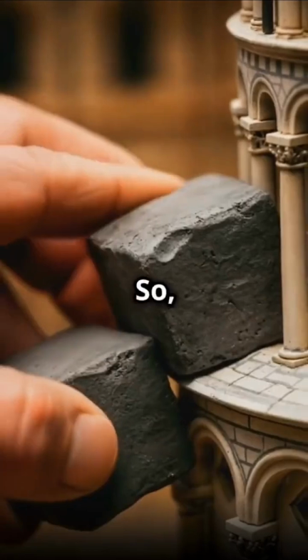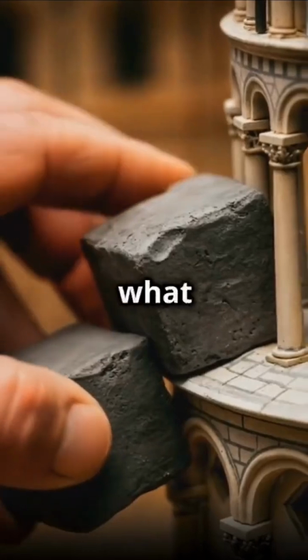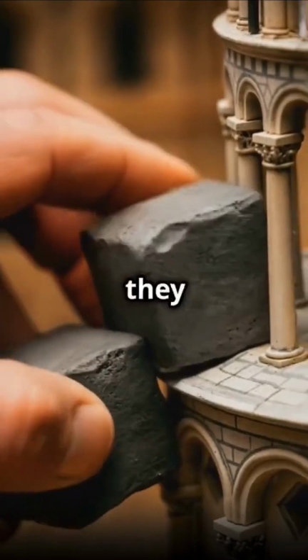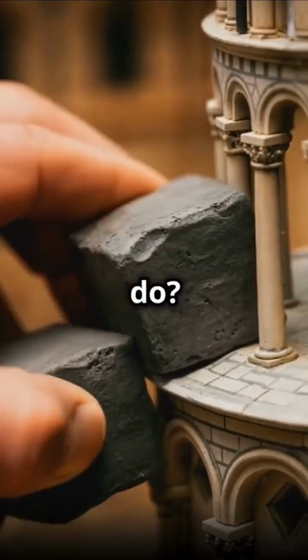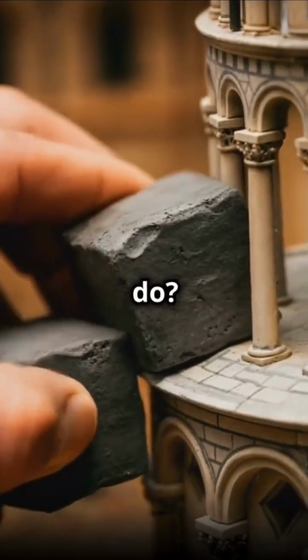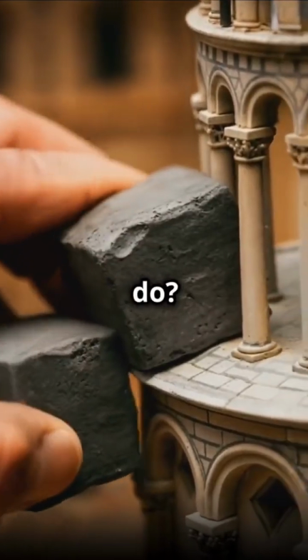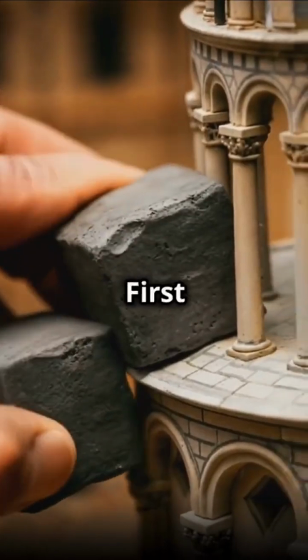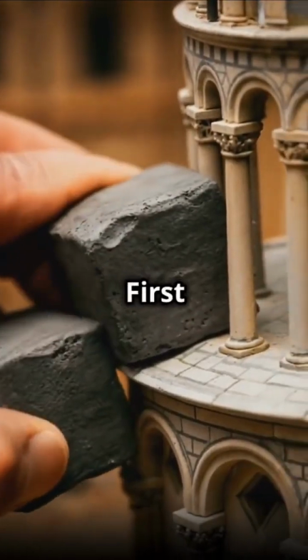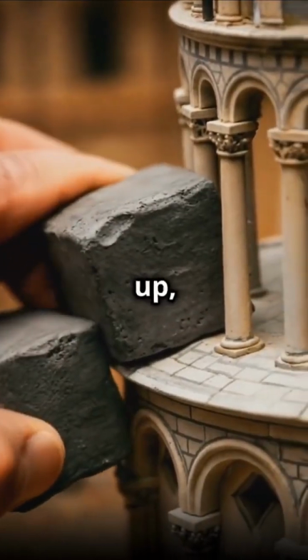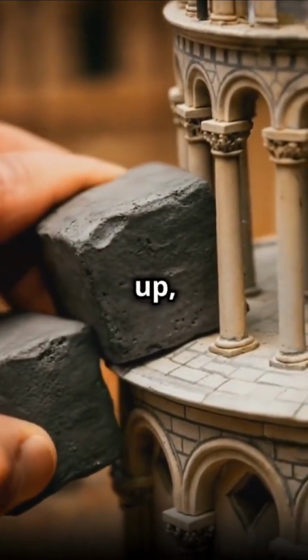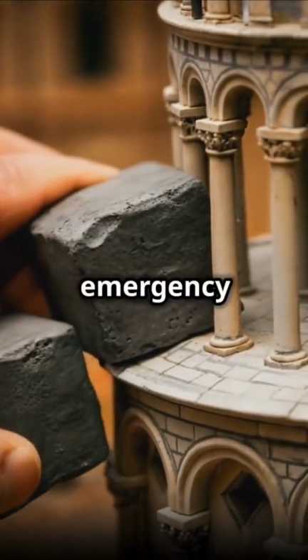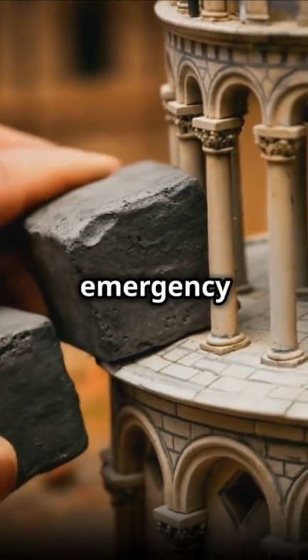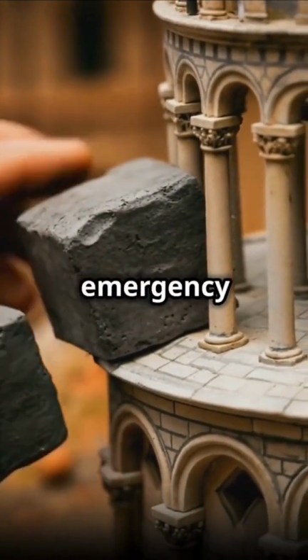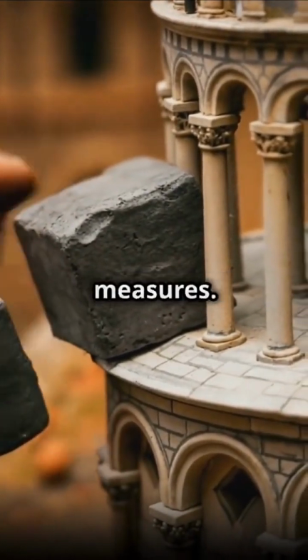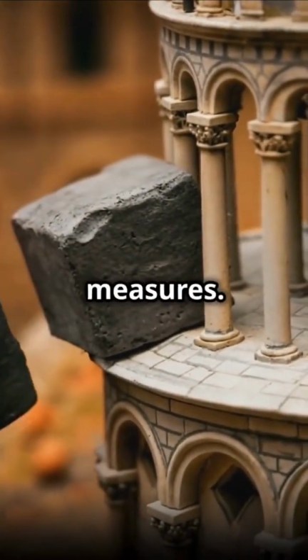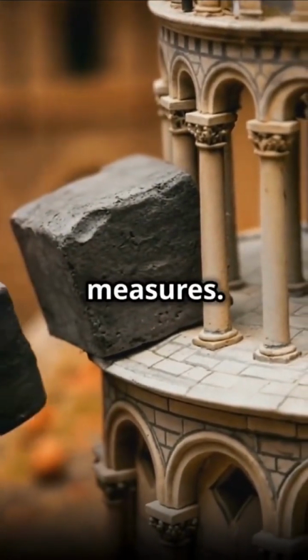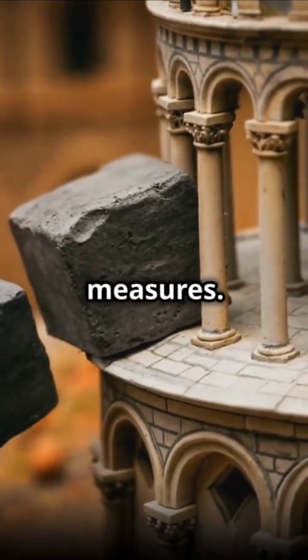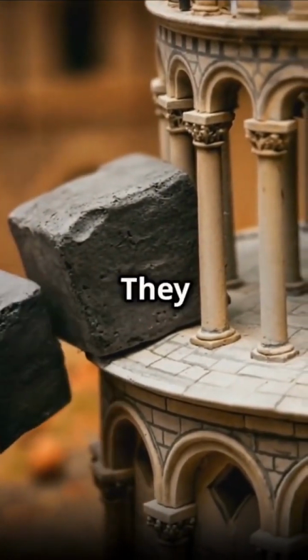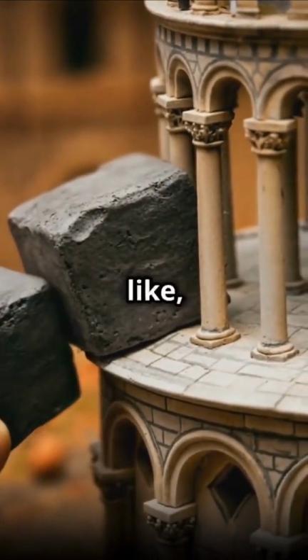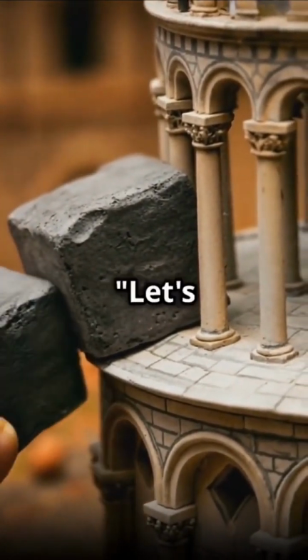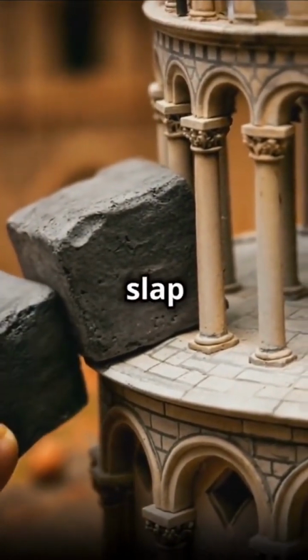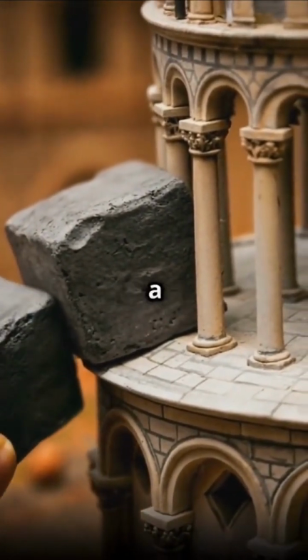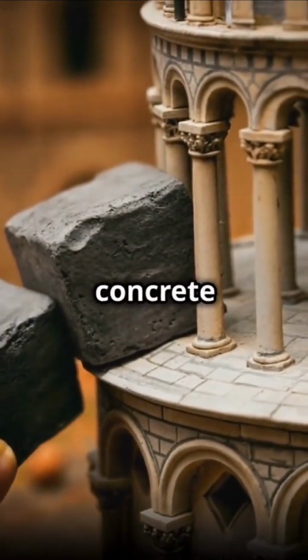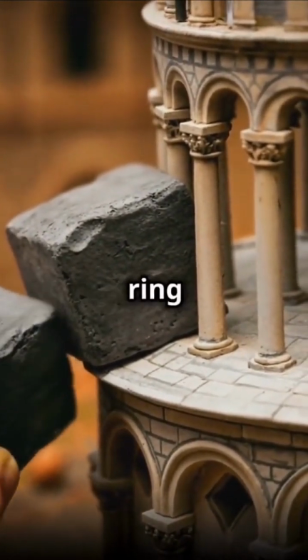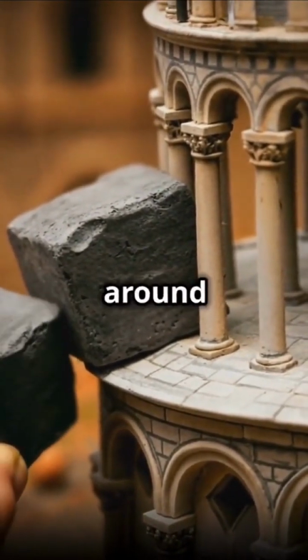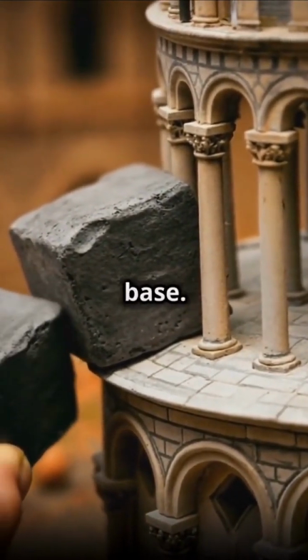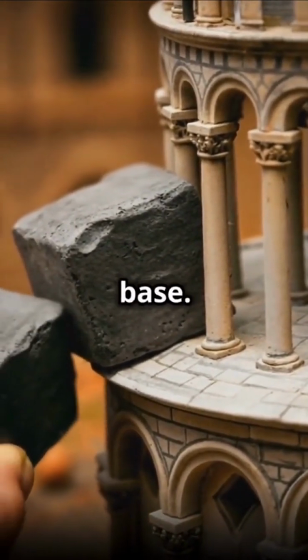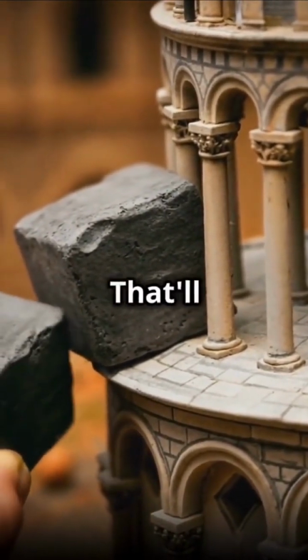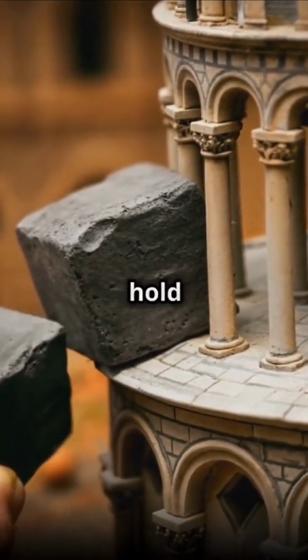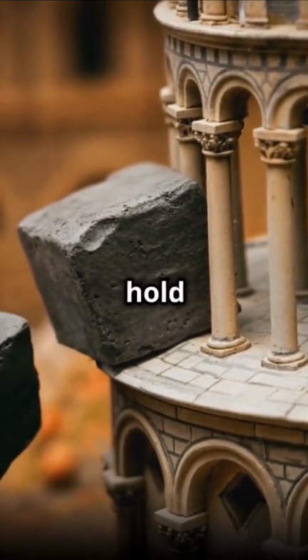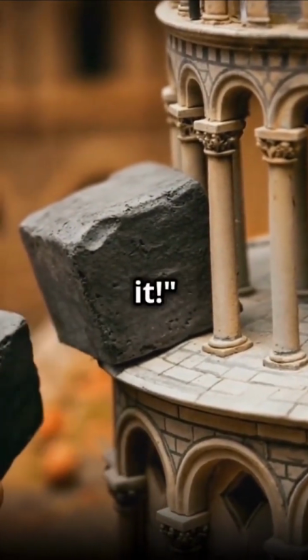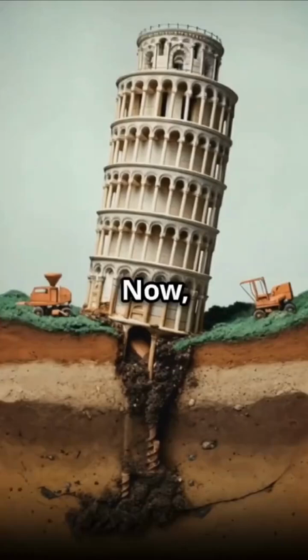So what did they do? First up, emergency measures. They were like, let's slap a concrete ring around the base. That'll hold it.